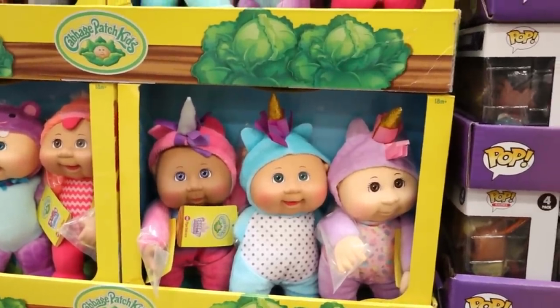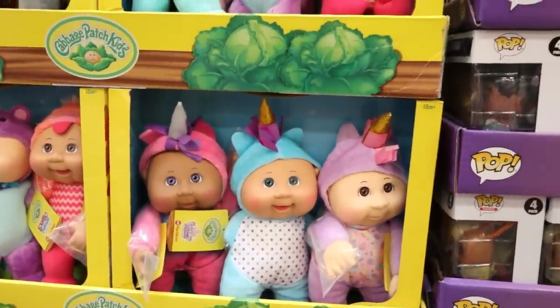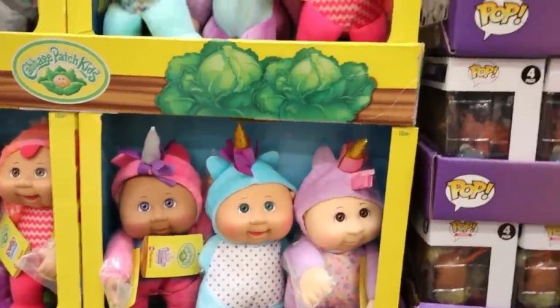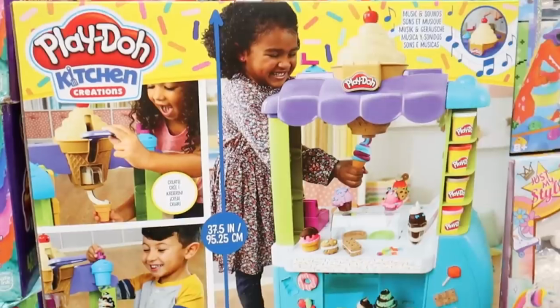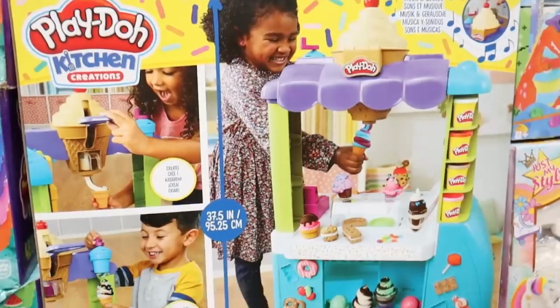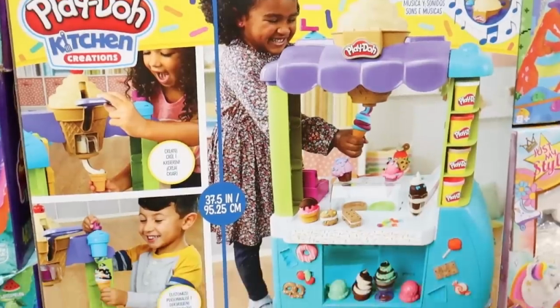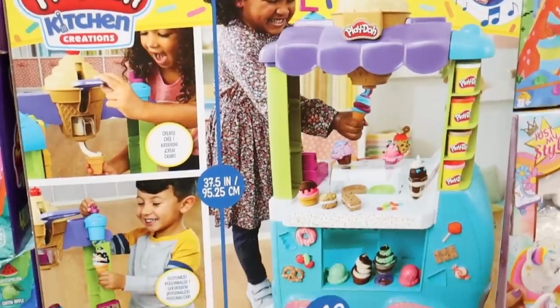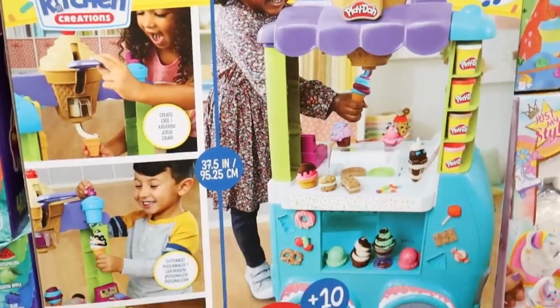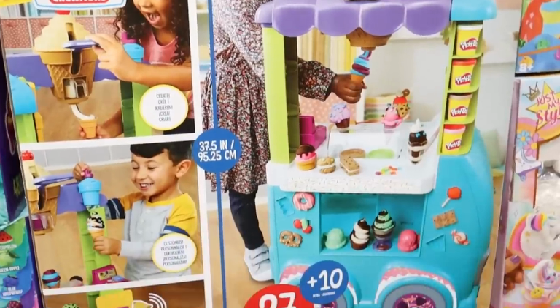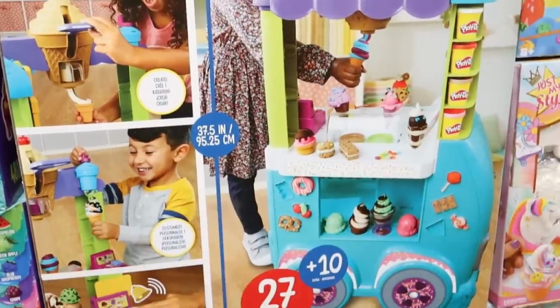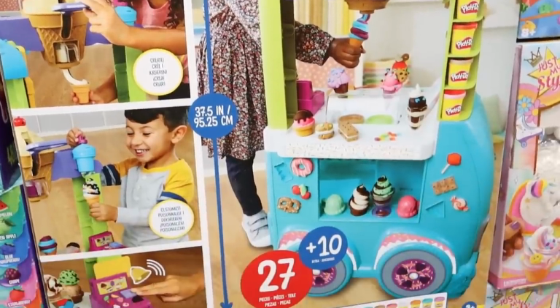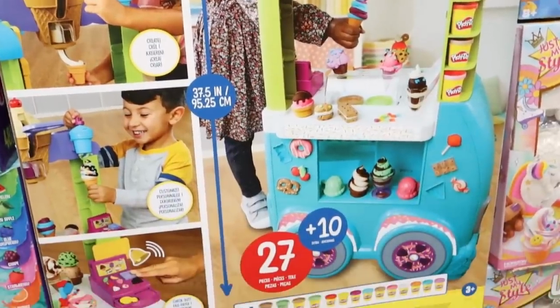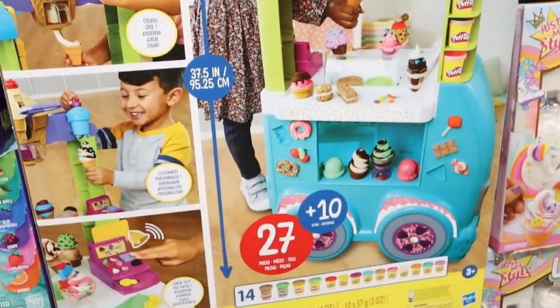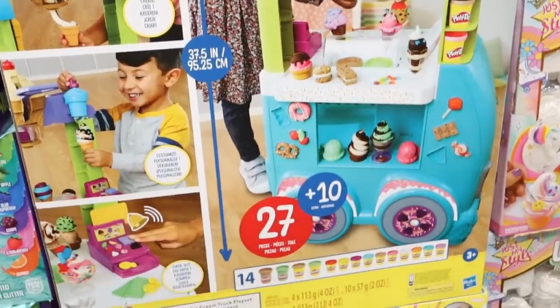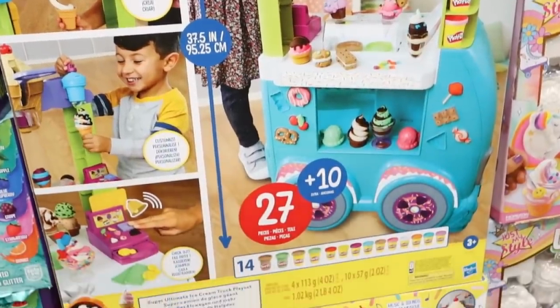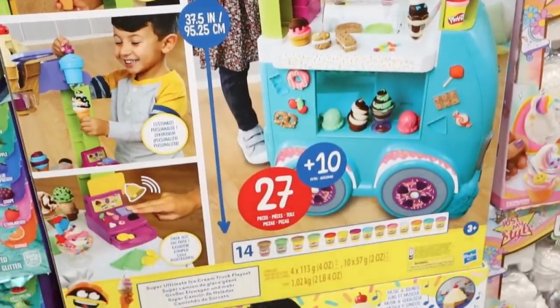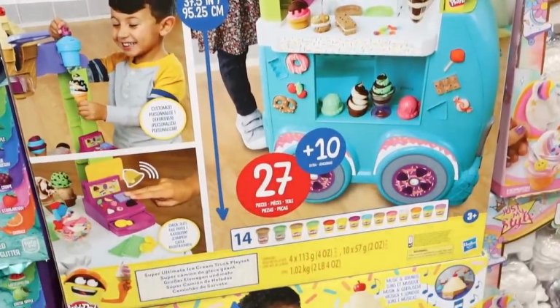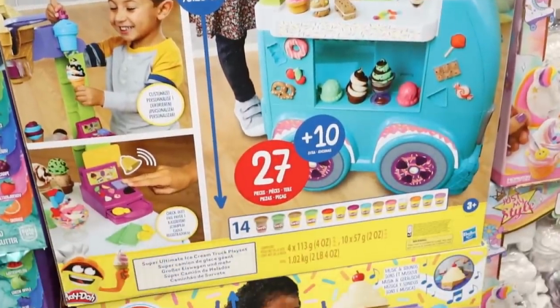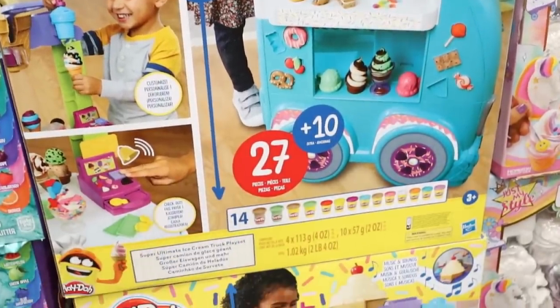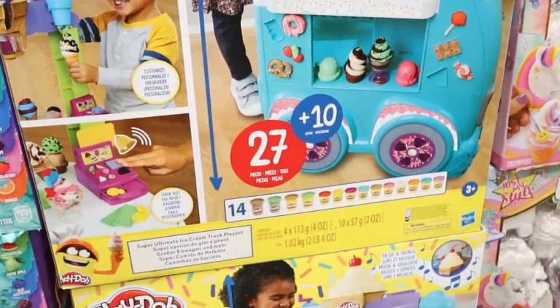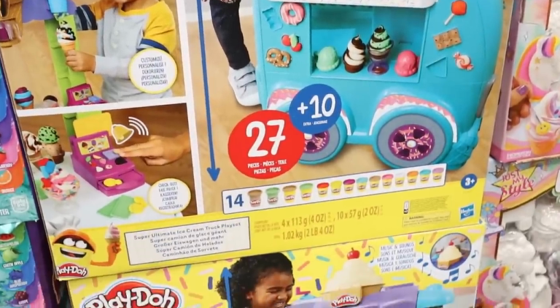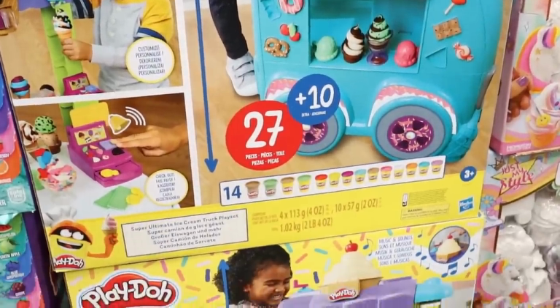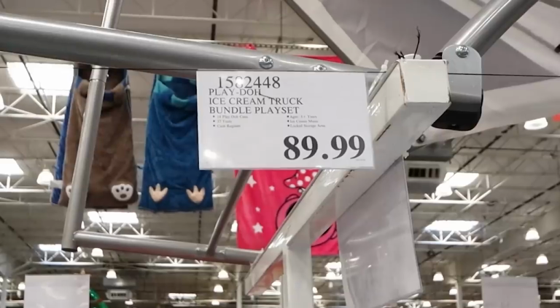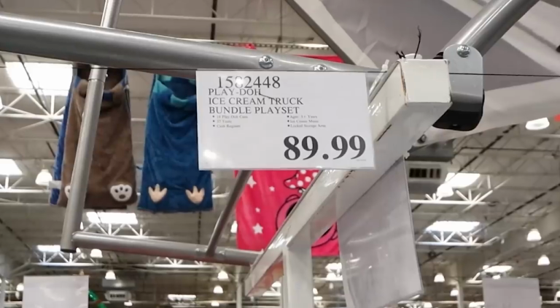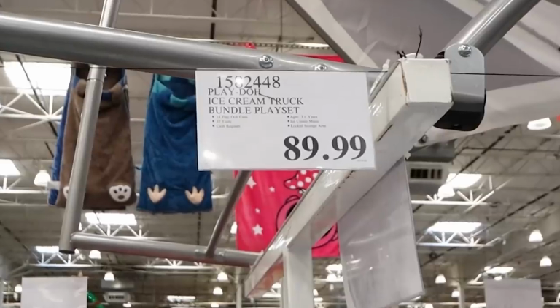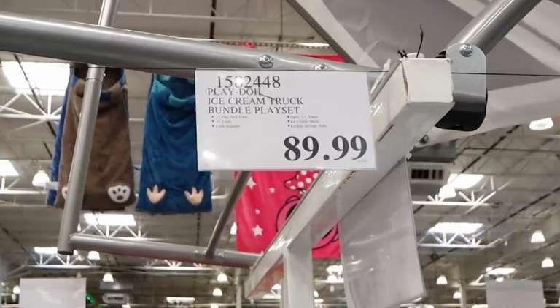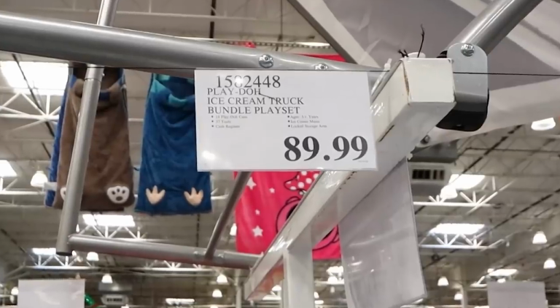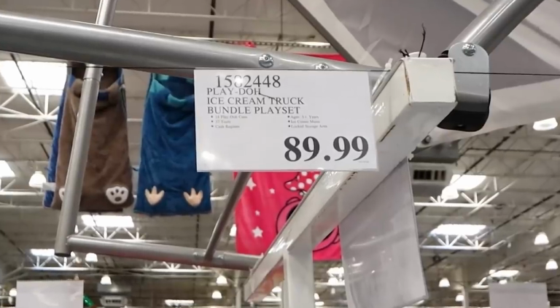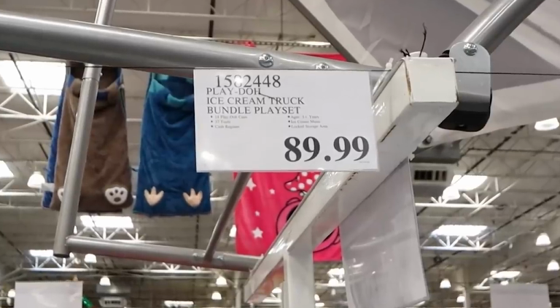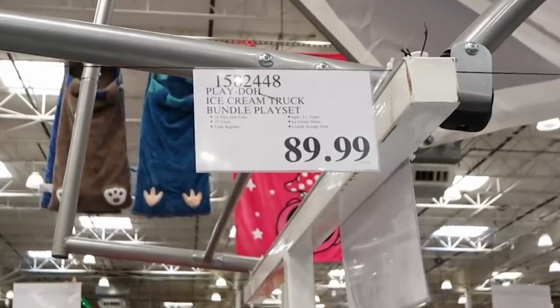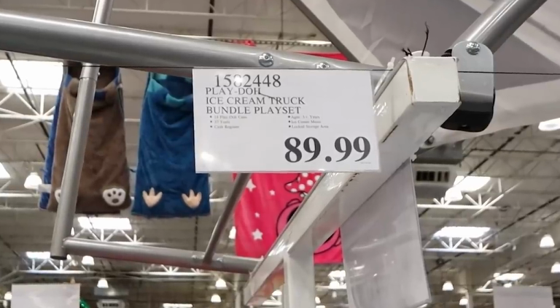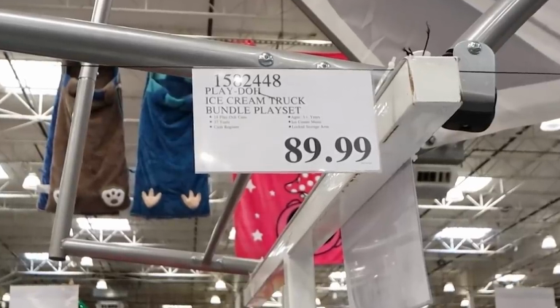My girls loved Play-Doh. I thought they would absolutely love this set at $89.99.